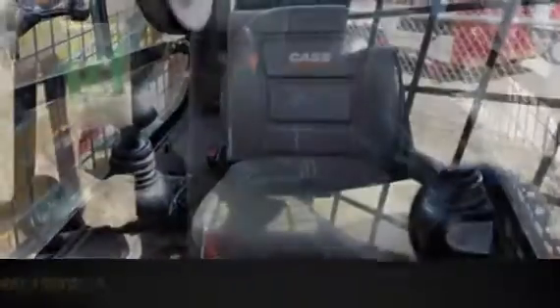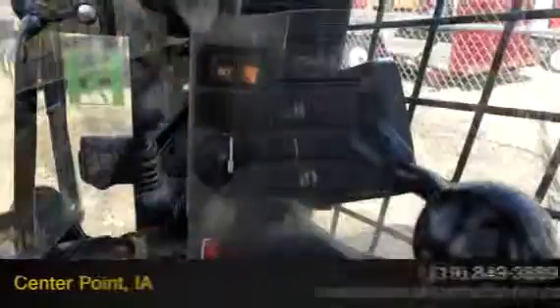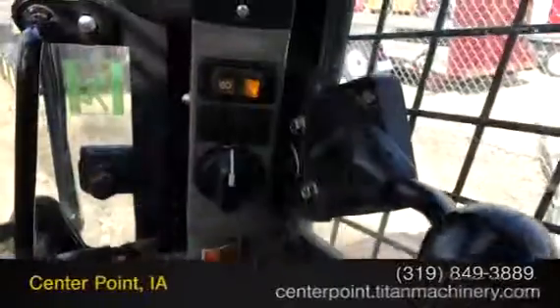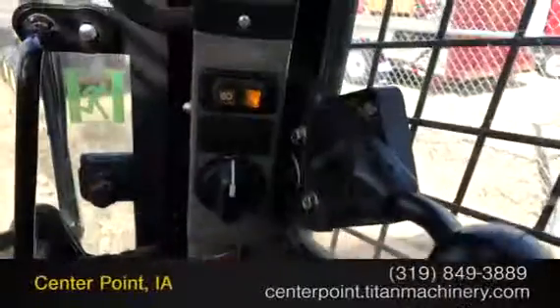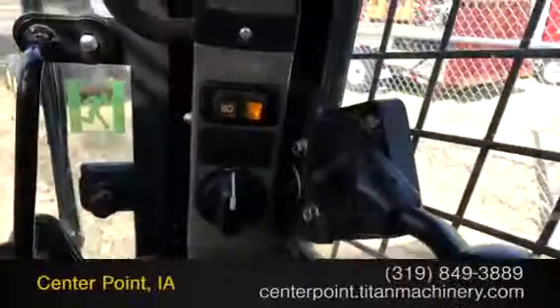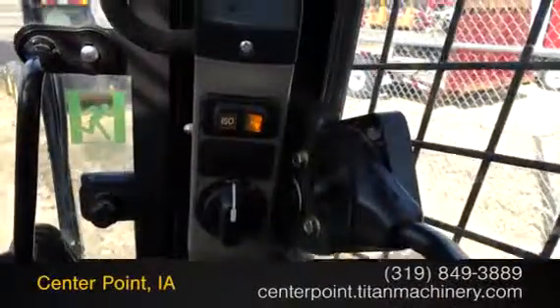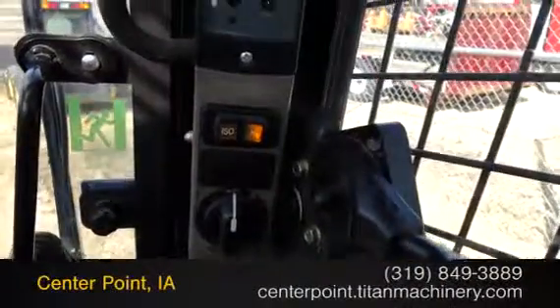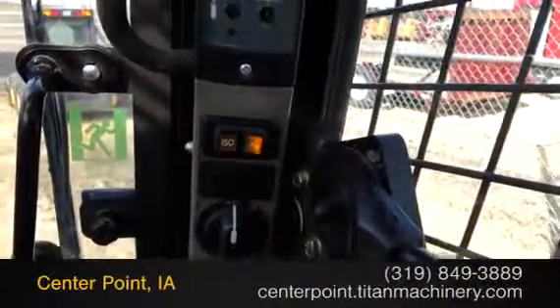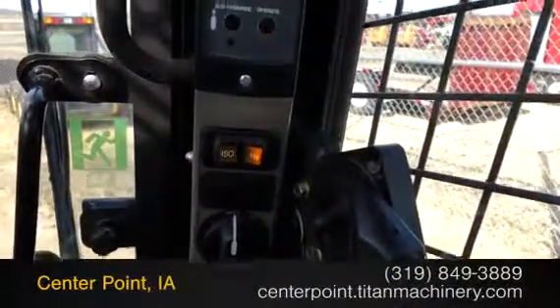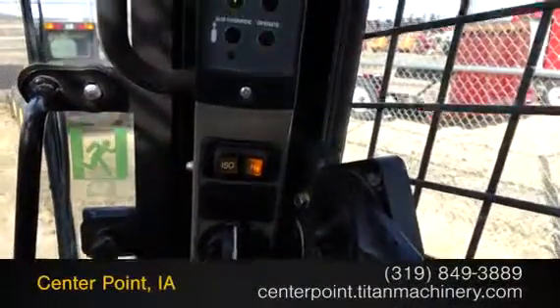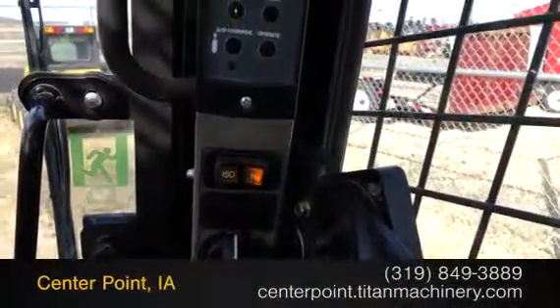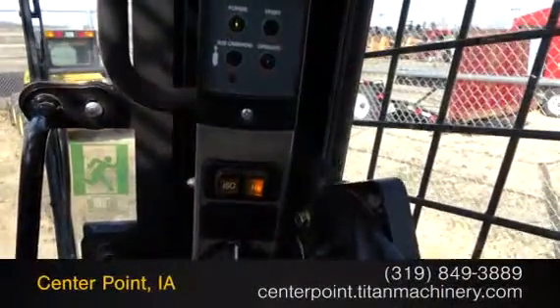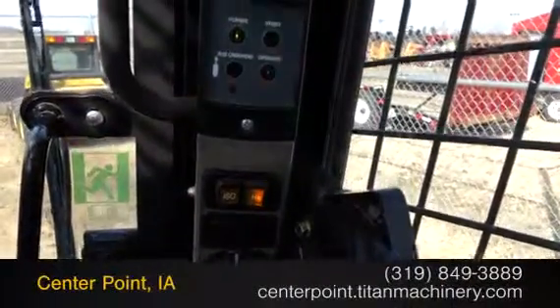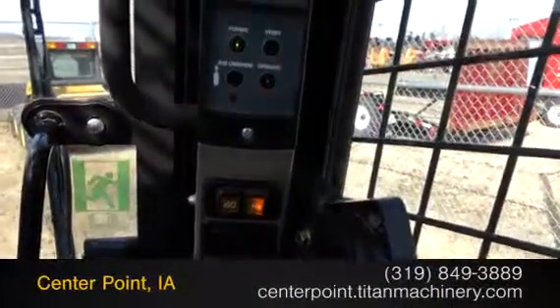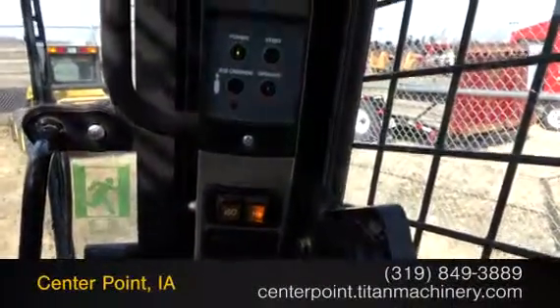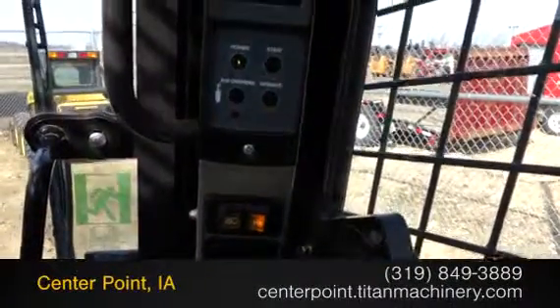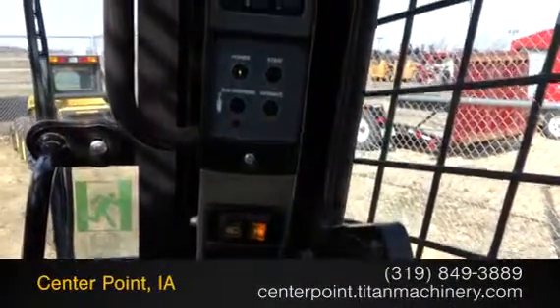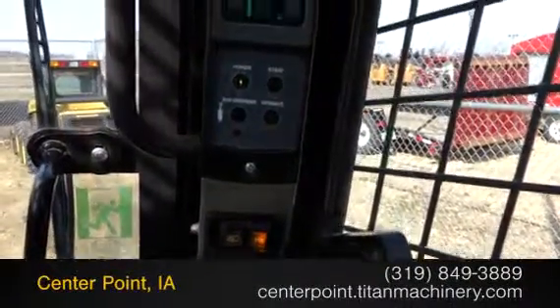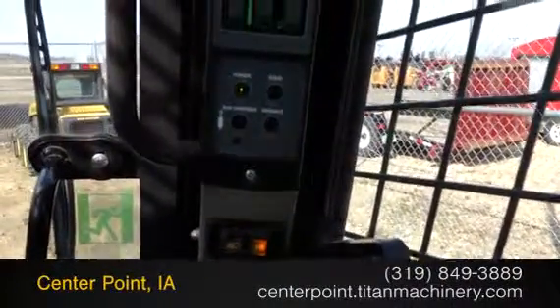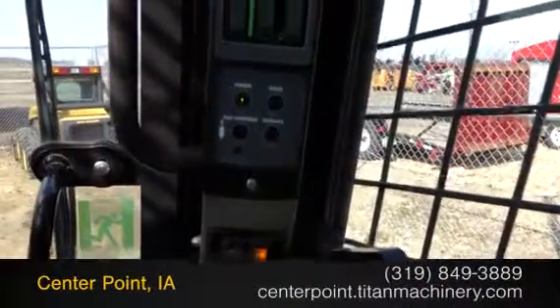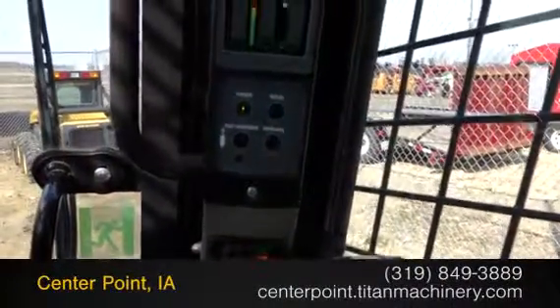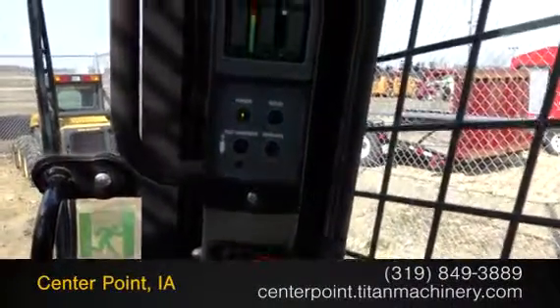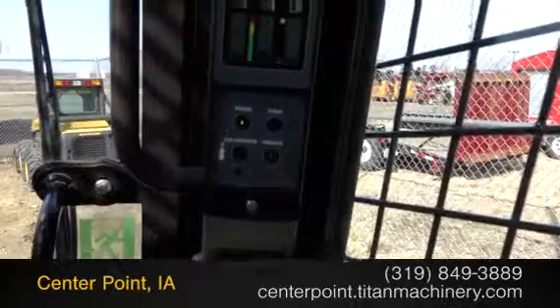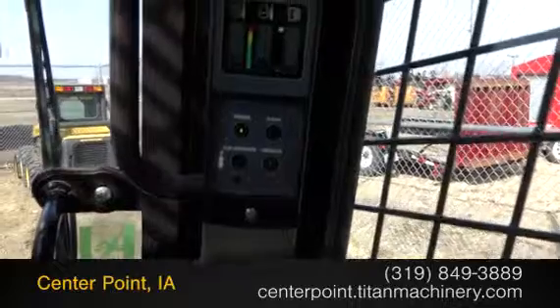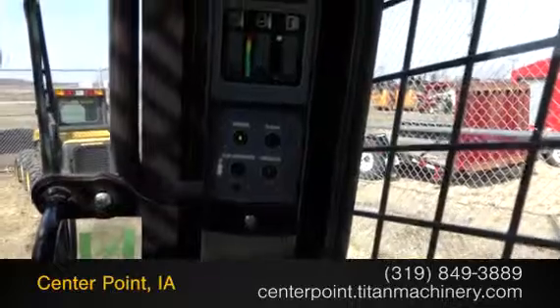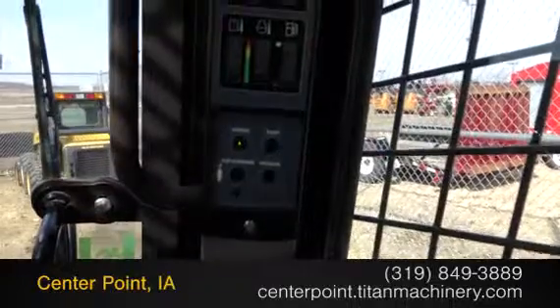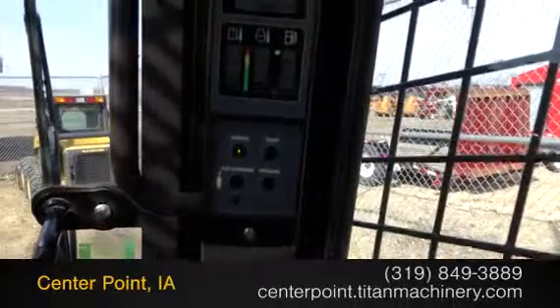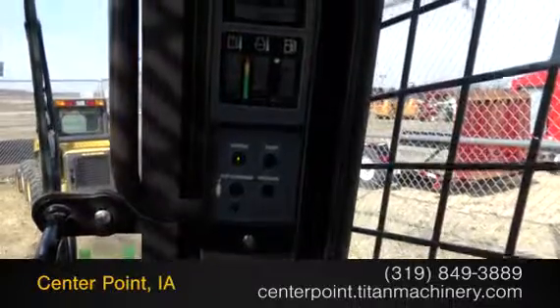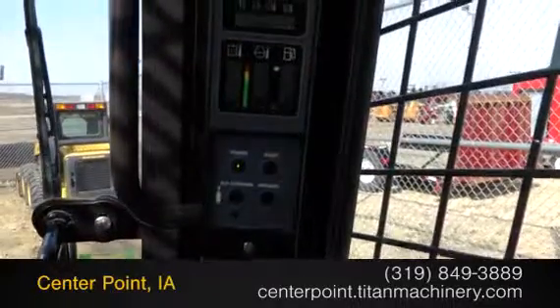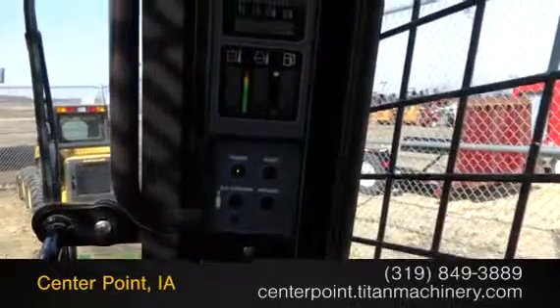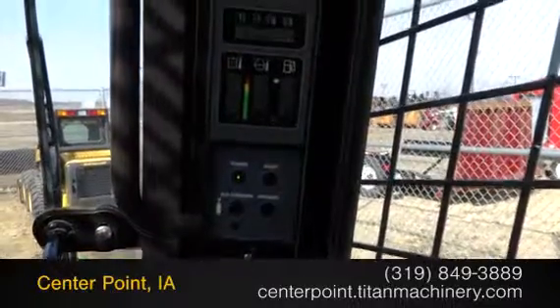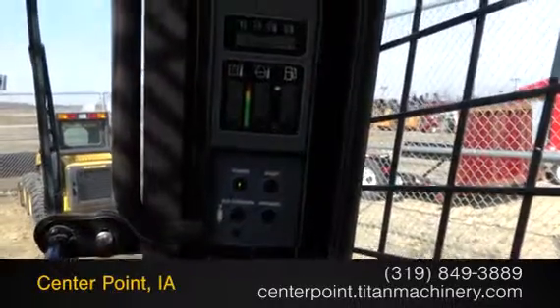For more information on this Case TR320, contact our sales team at Titan Machinery.